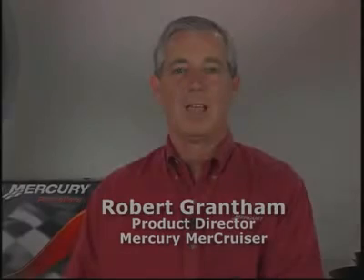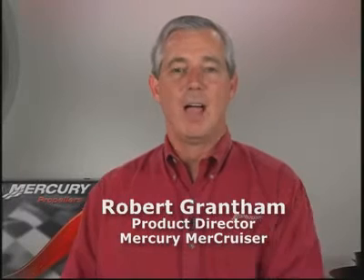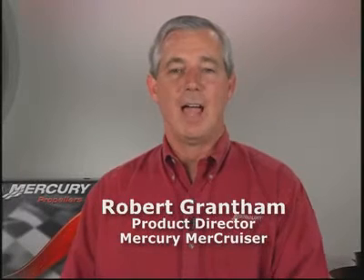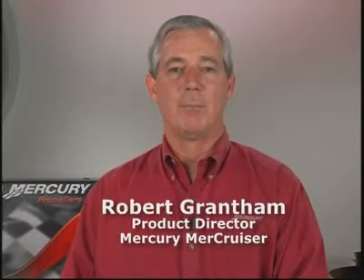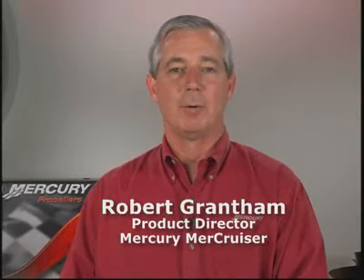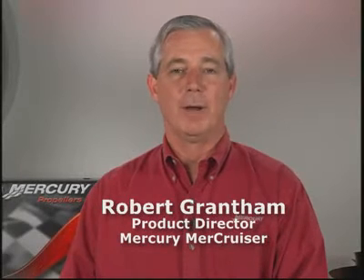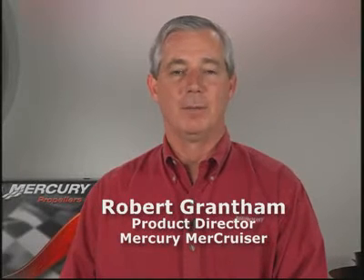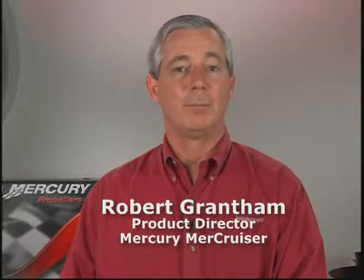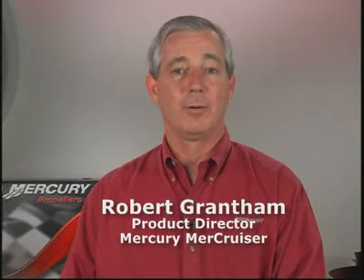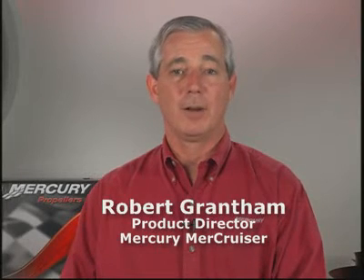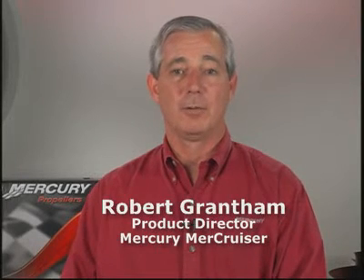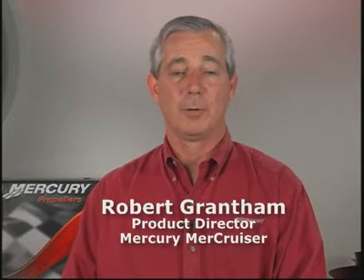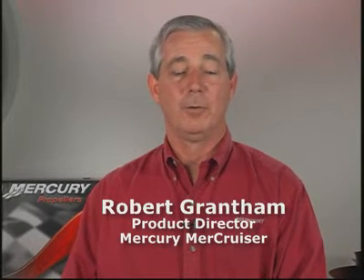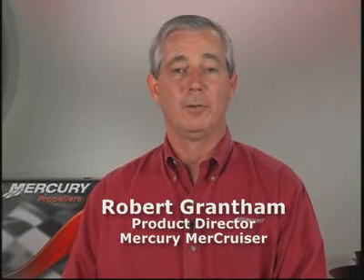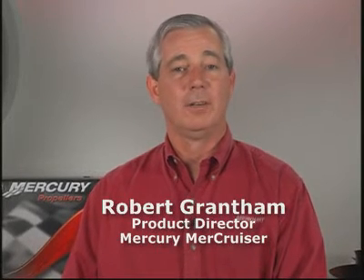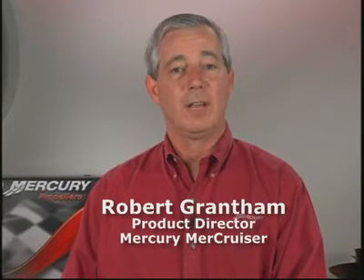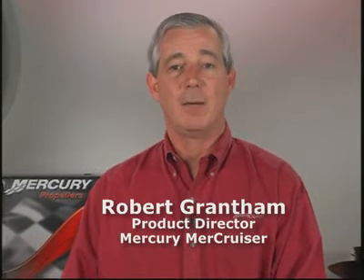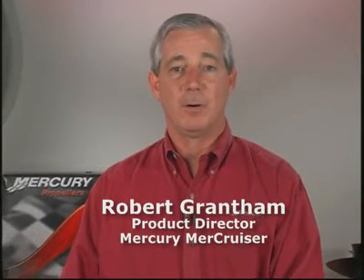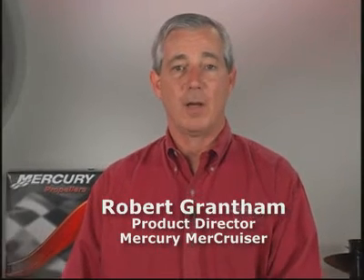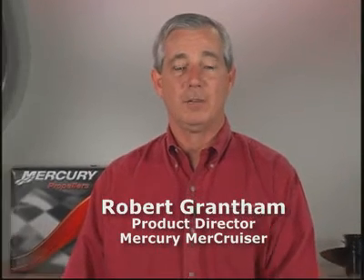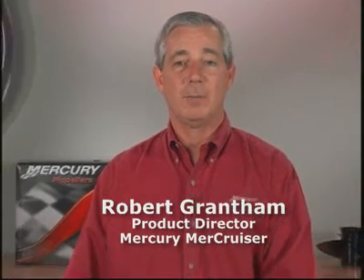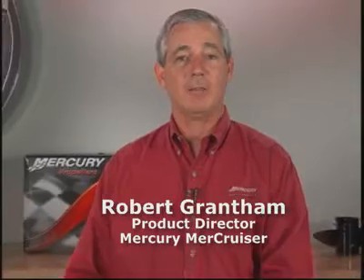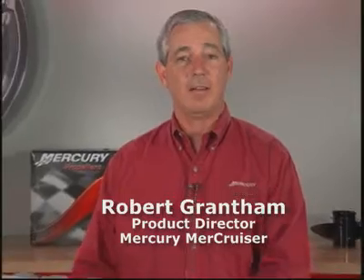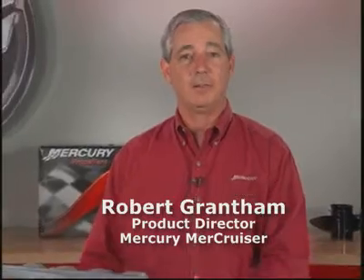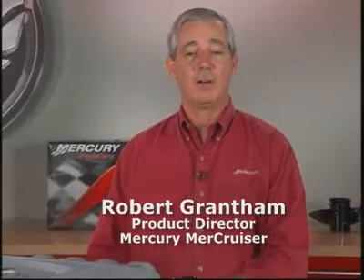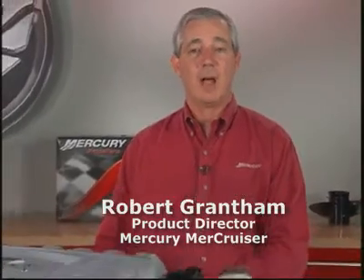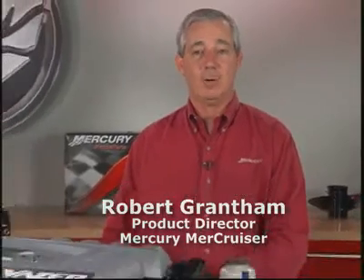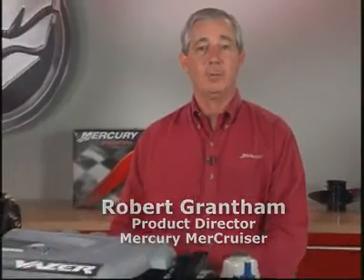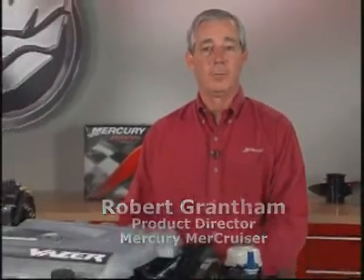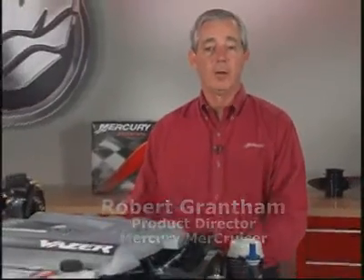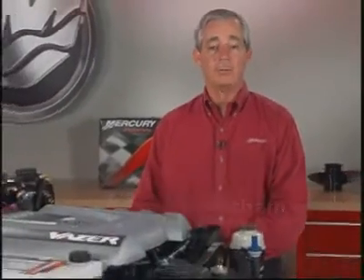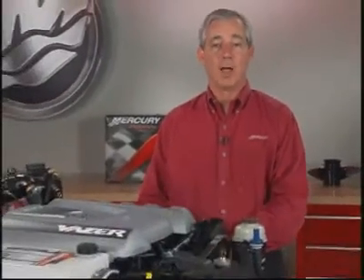Hi, I'm Robert Grantham, Product Director for MerCruiser. Today I'm here to talk to you about Vaser, our newest stern drive product.